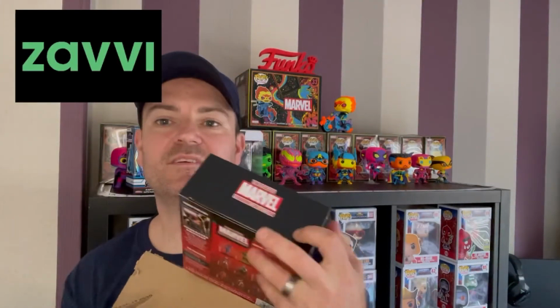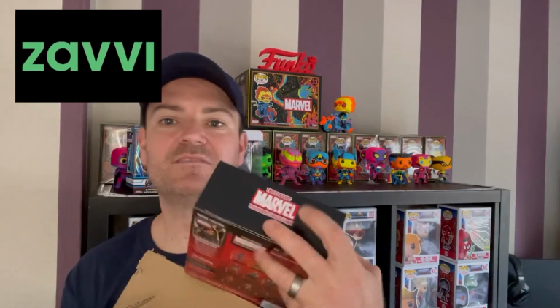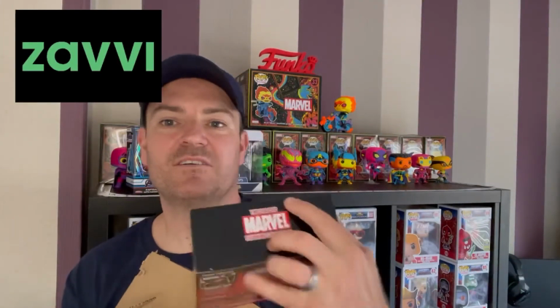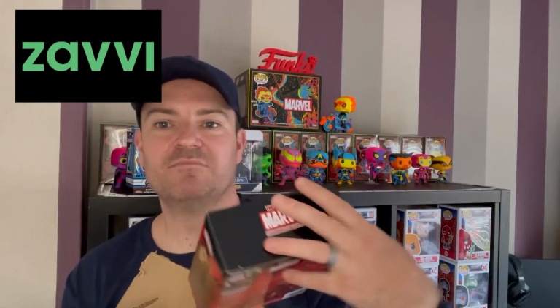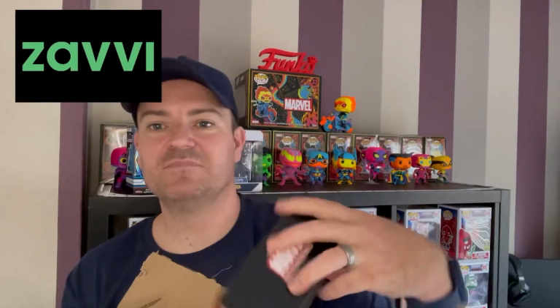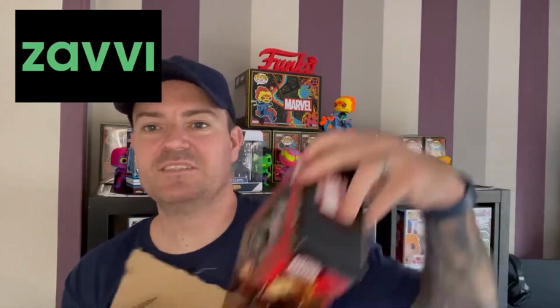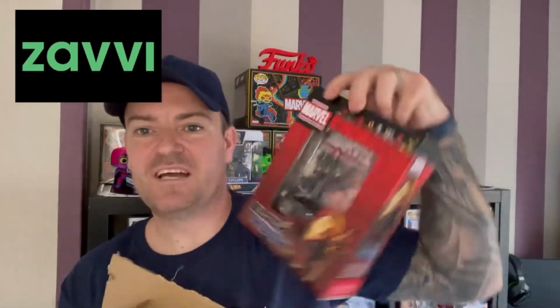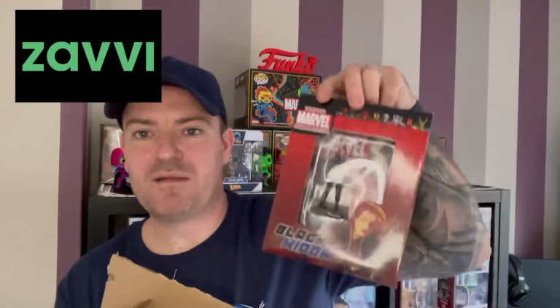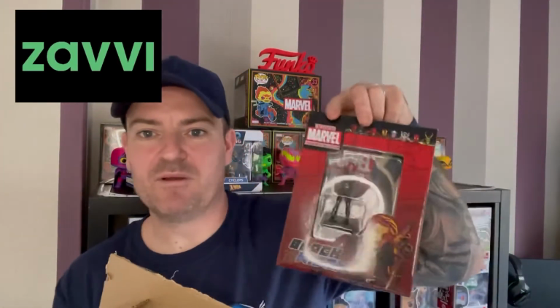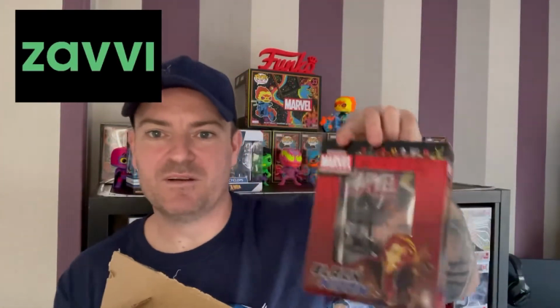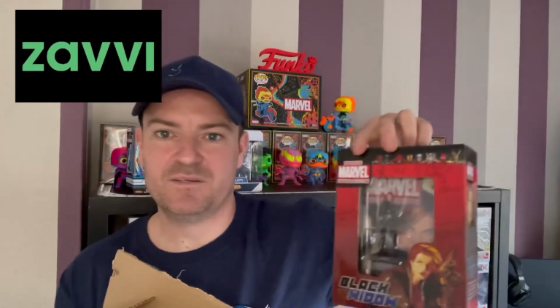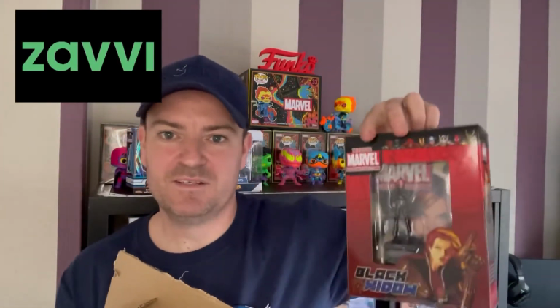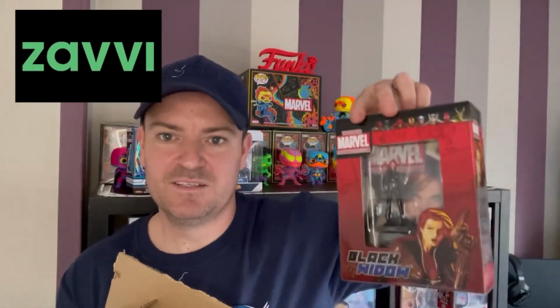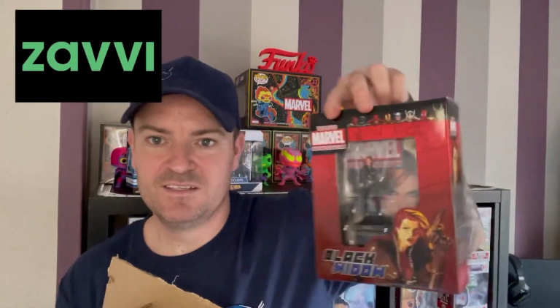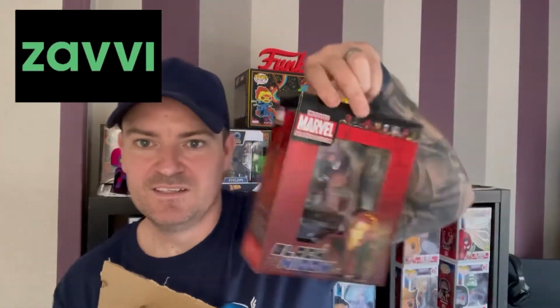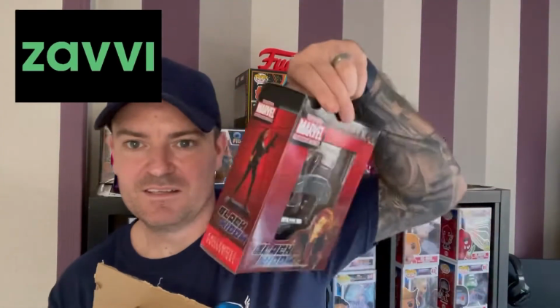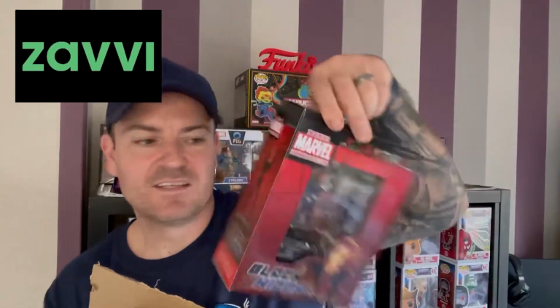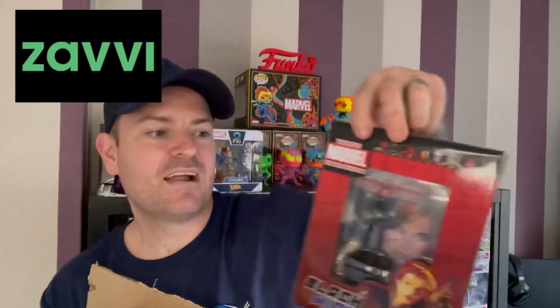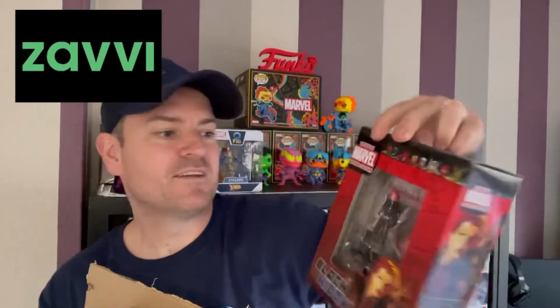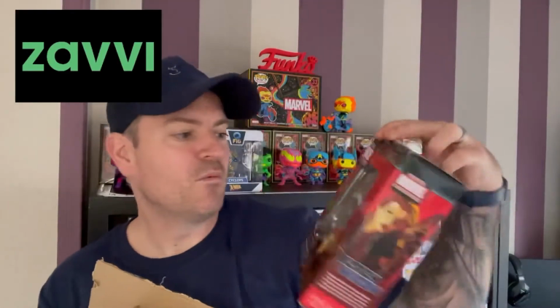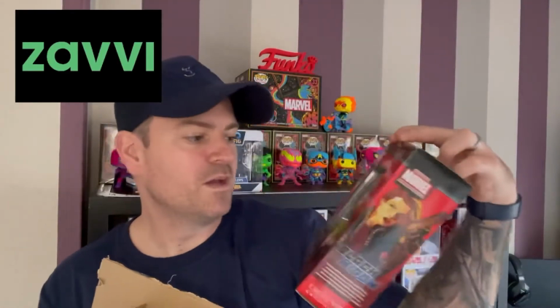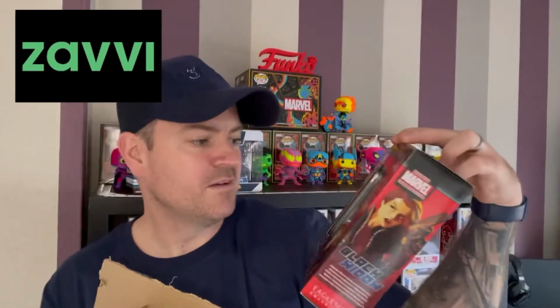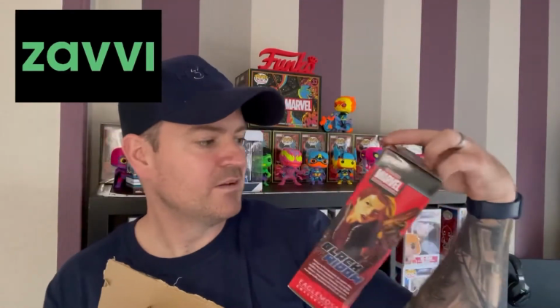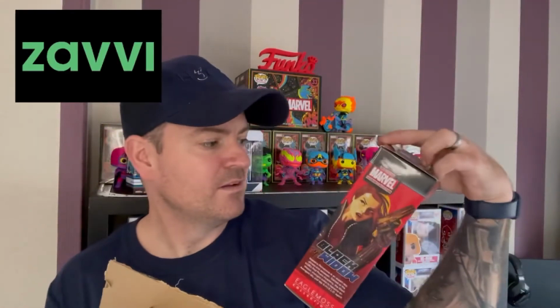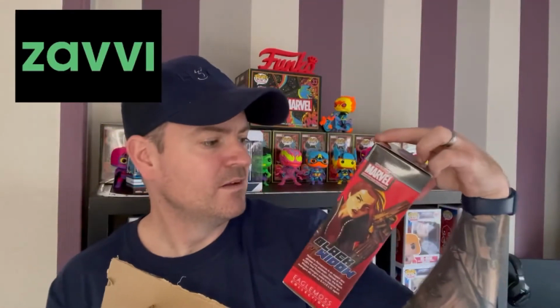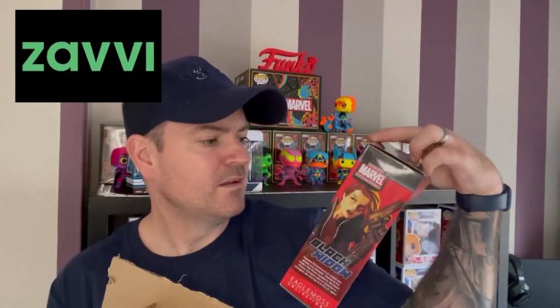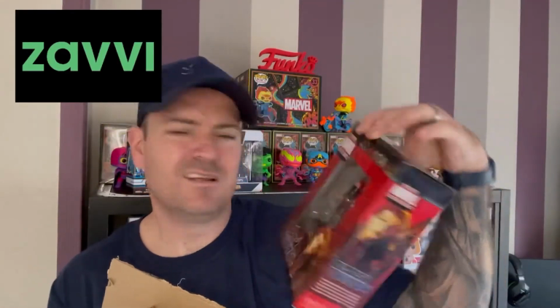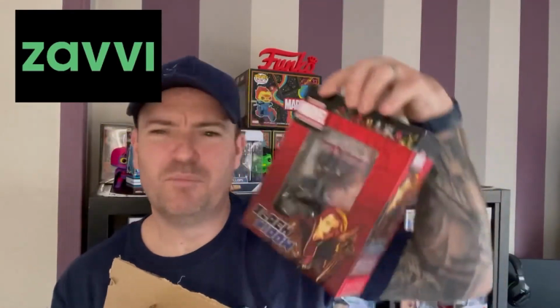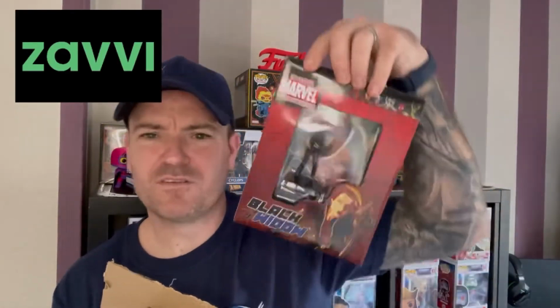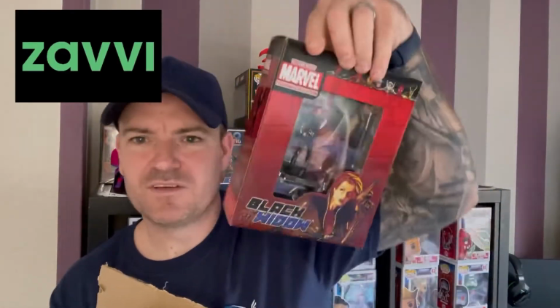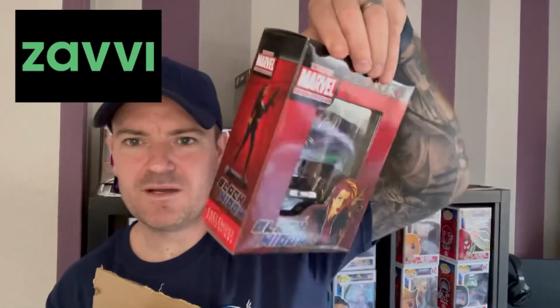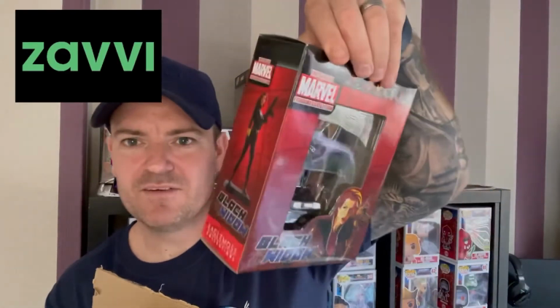The third item is a Black Widow character with a little book or something in the back of it.